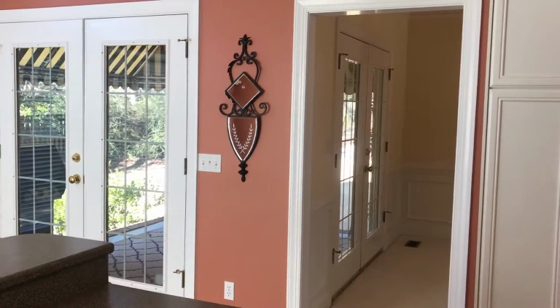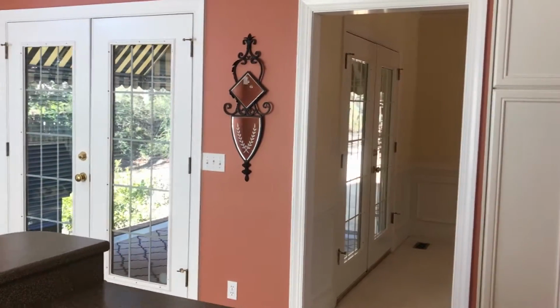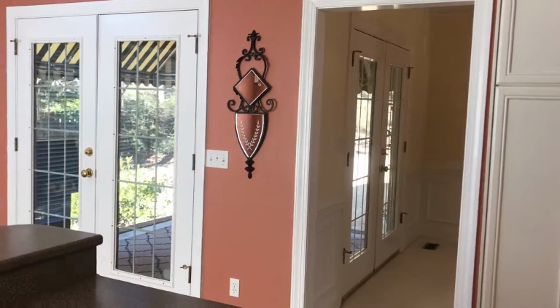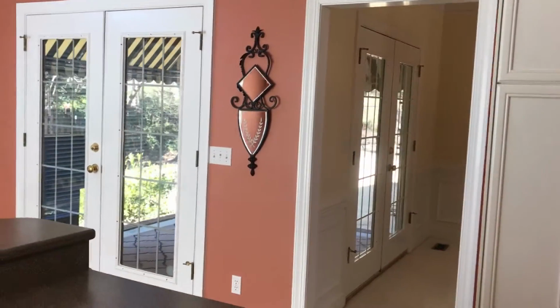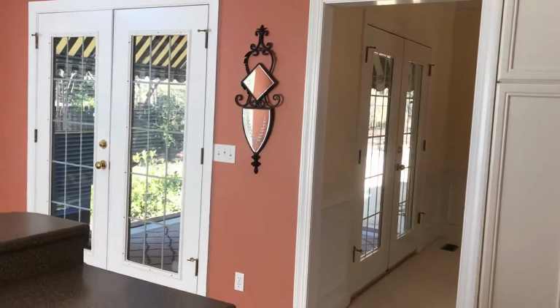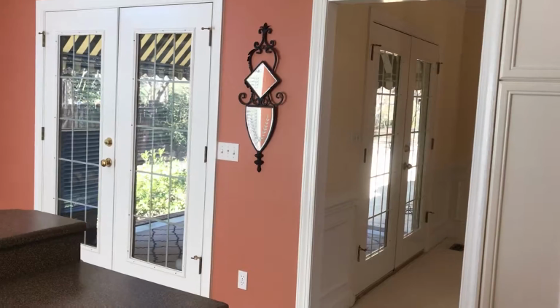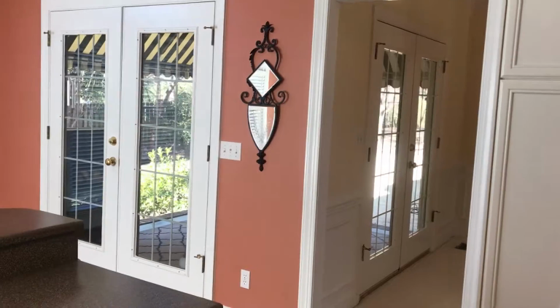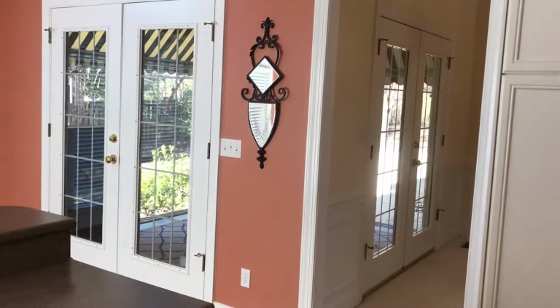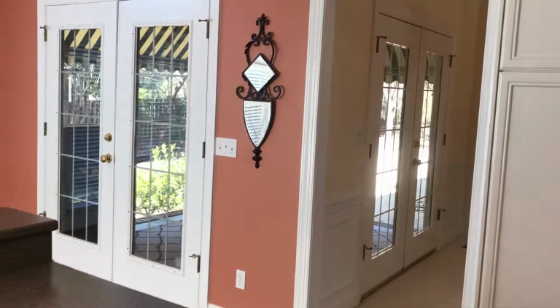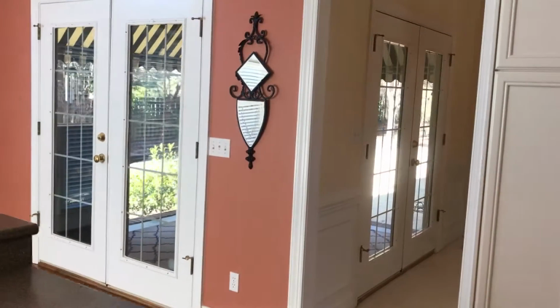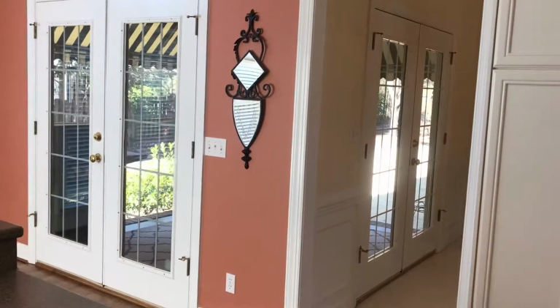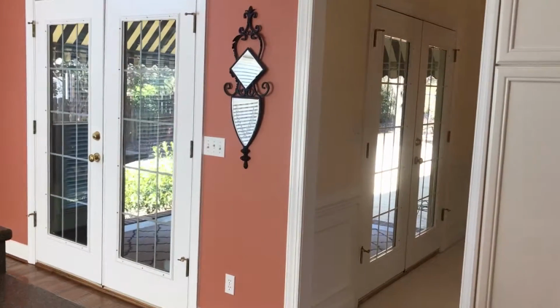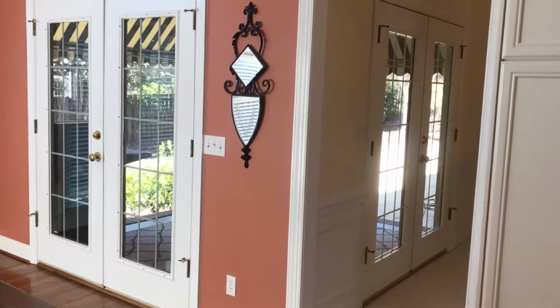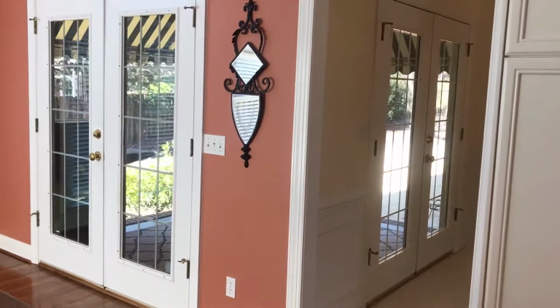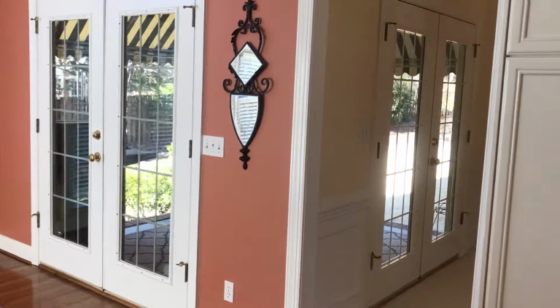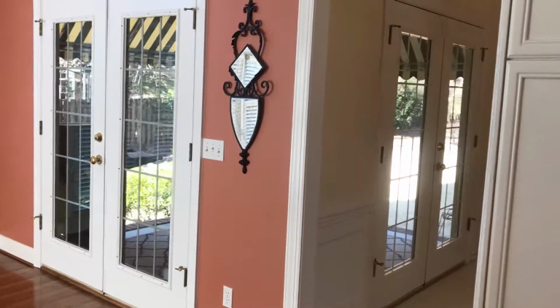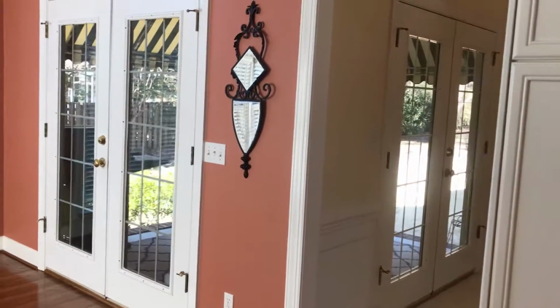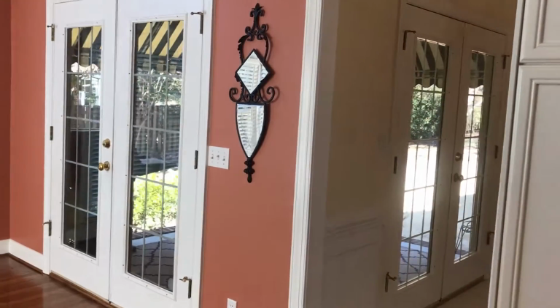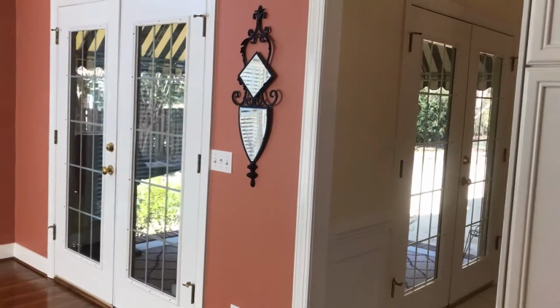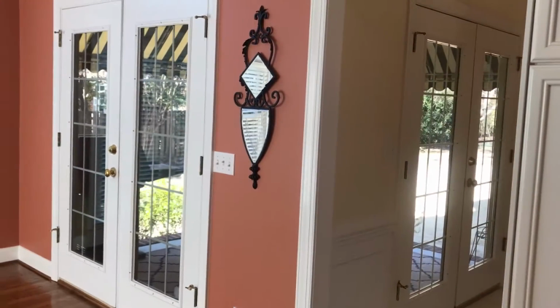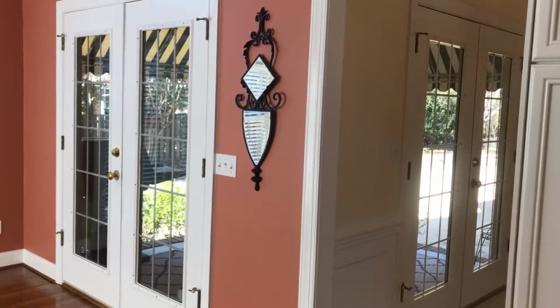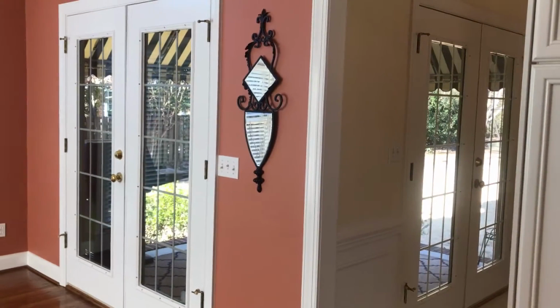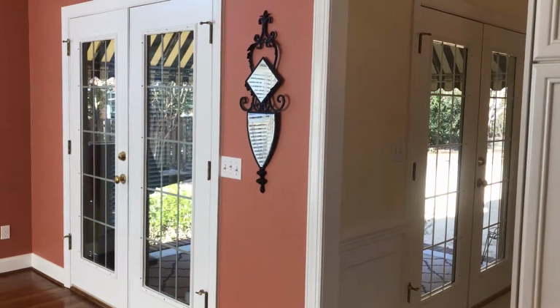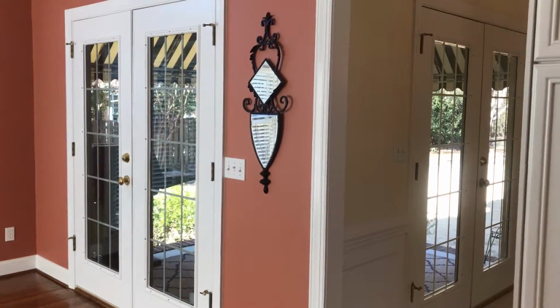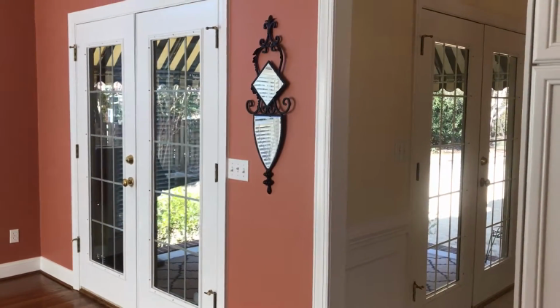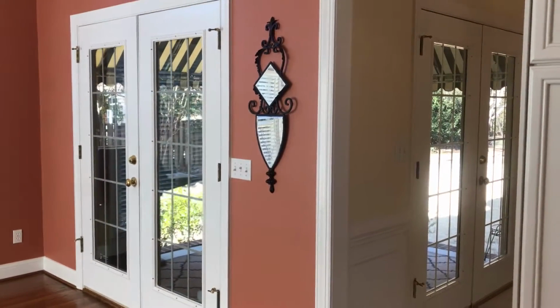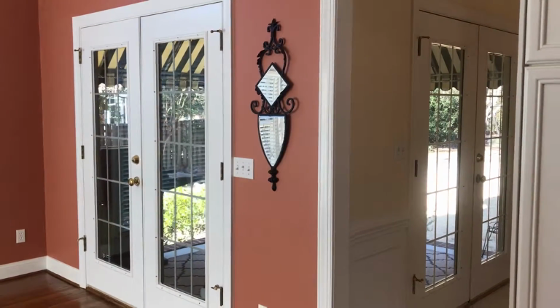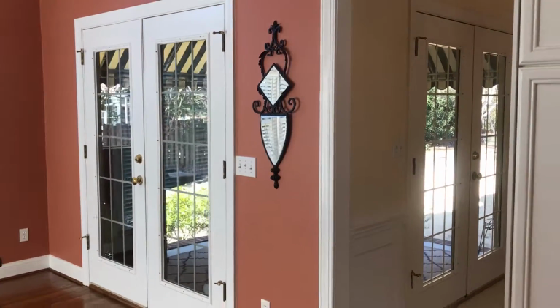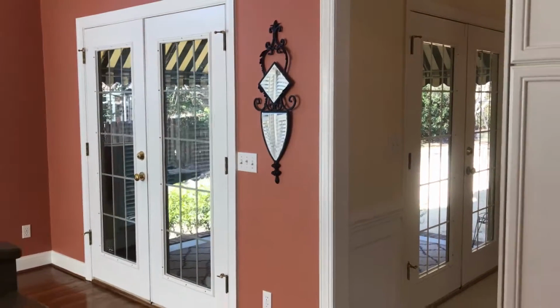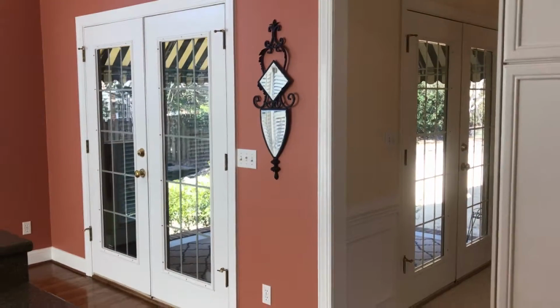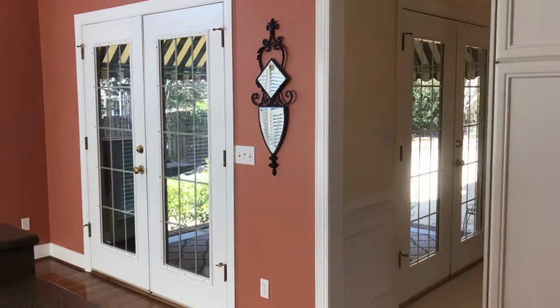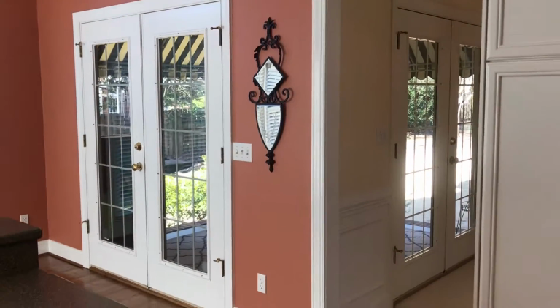Call me if you would like to set up a showing: 706-631-1983.